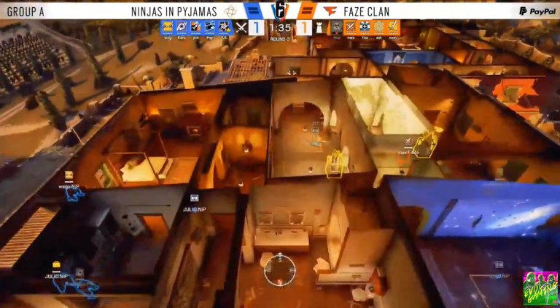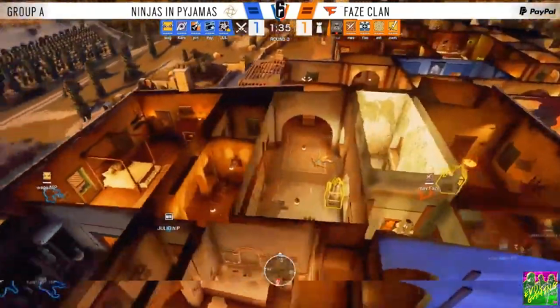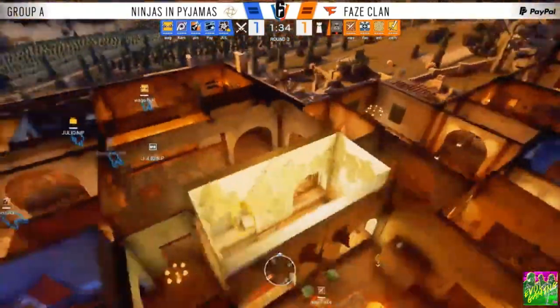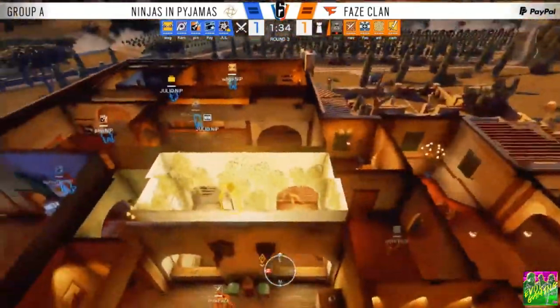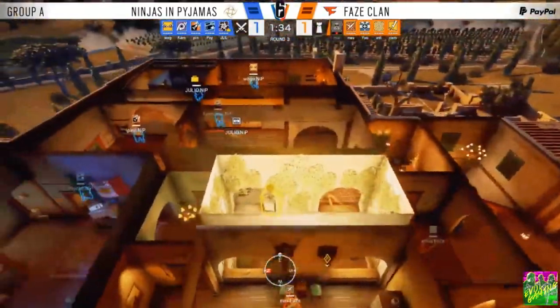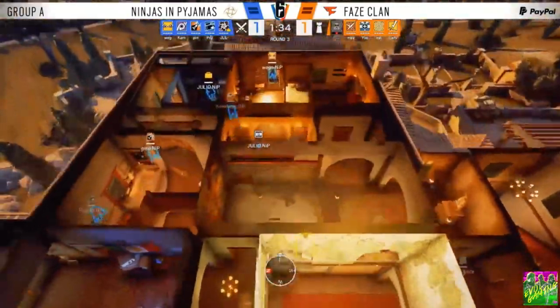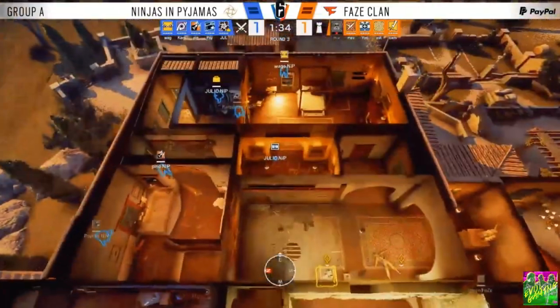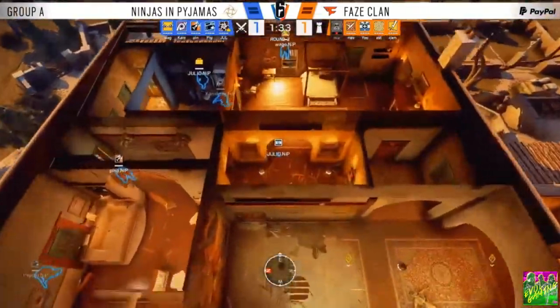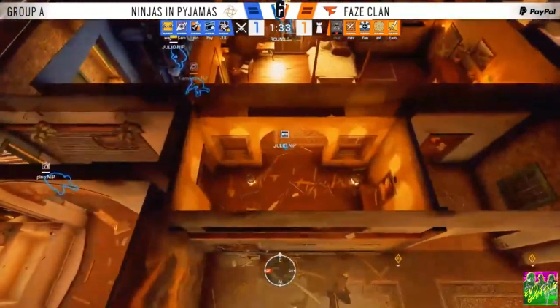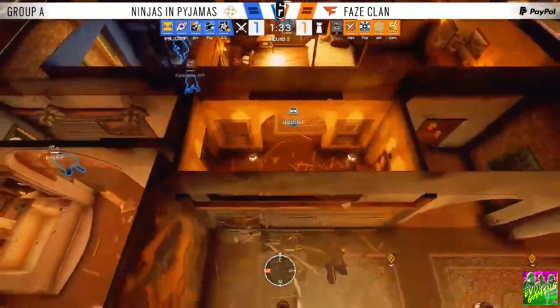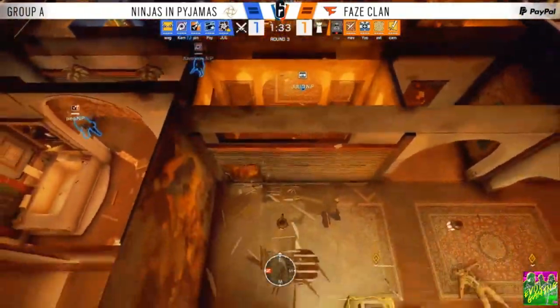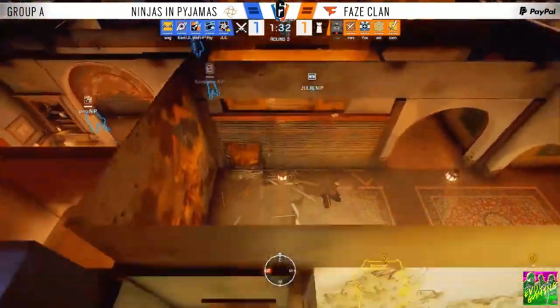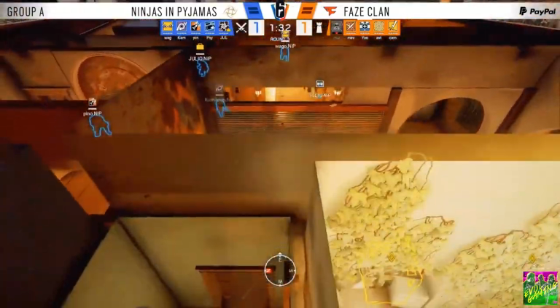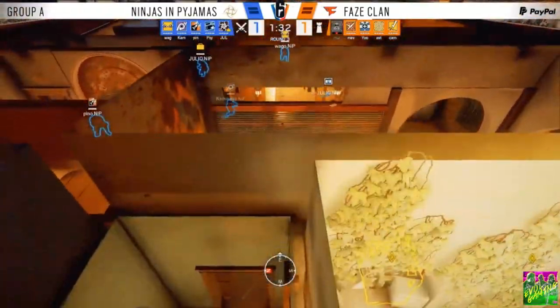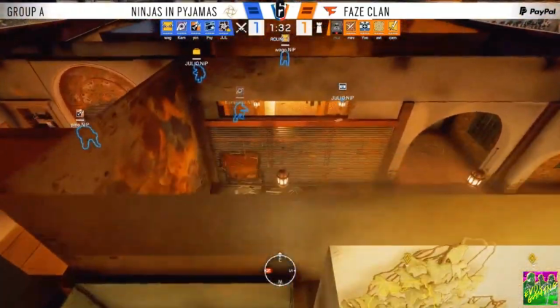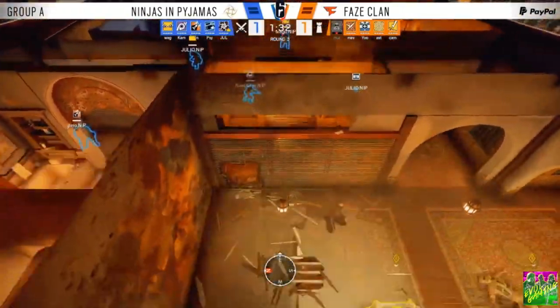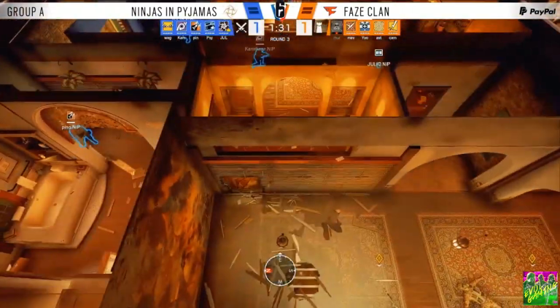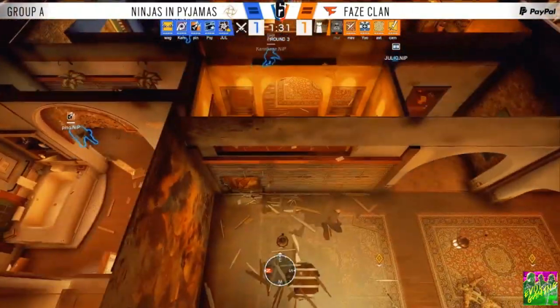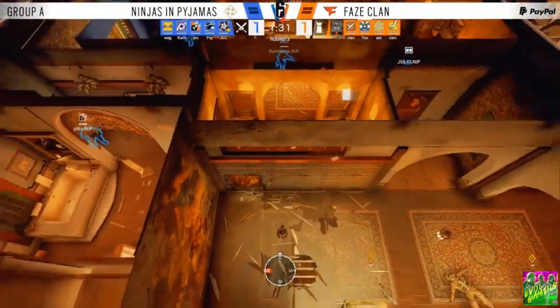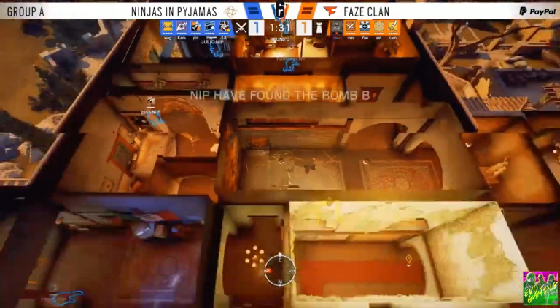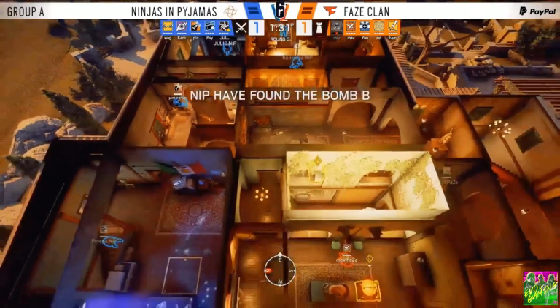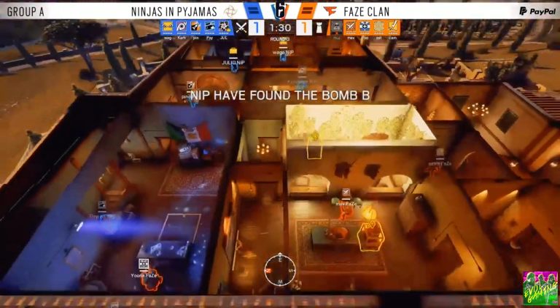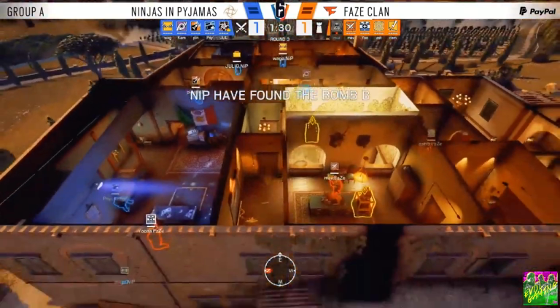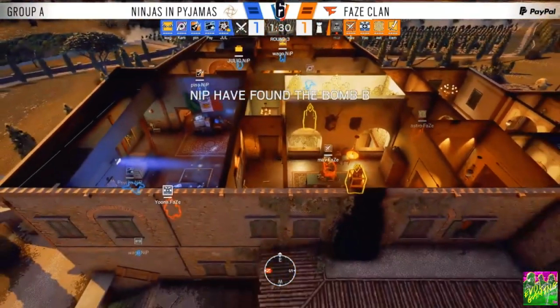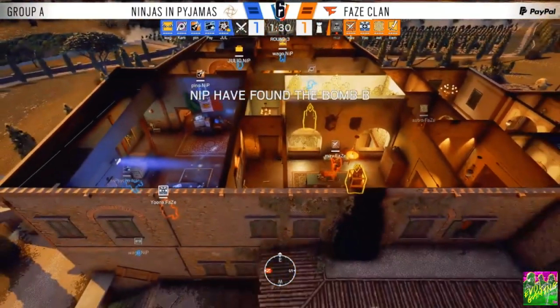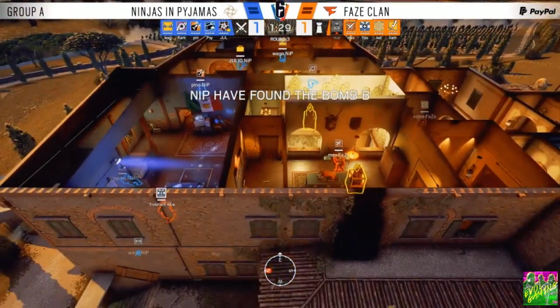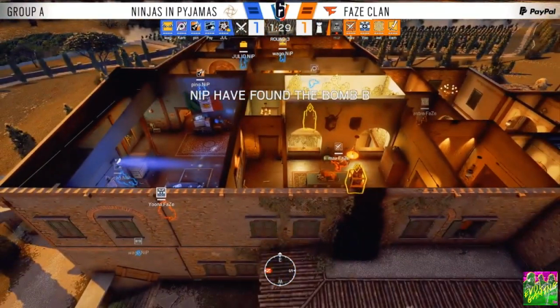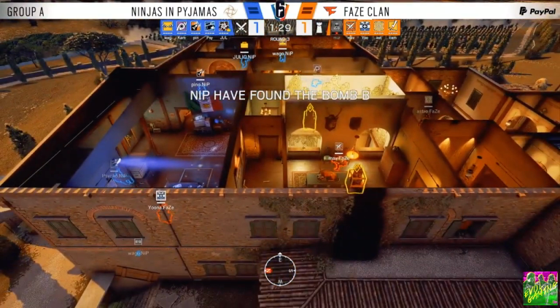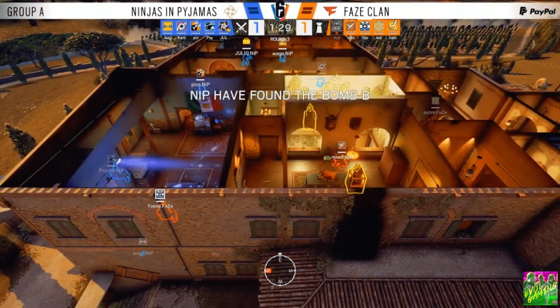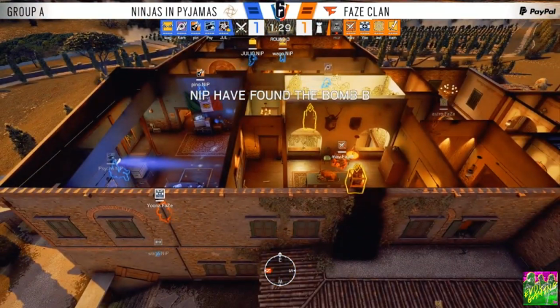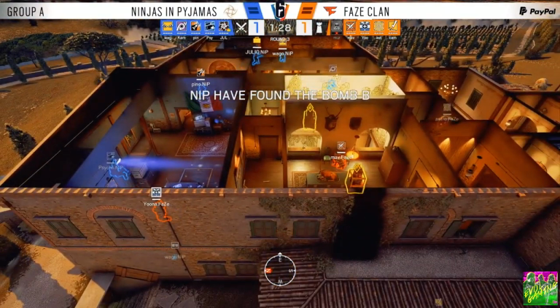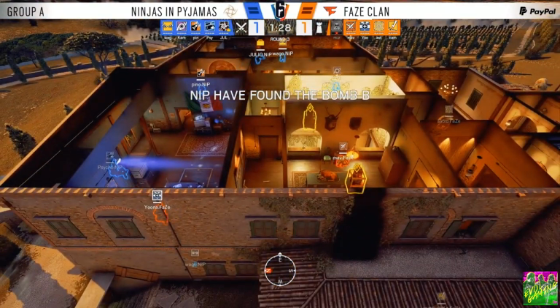The grenade will punish FaZe, putting them in a tricky spot. Ninjas of Pajamas, because they're allowed to focus just on the master take, have great control.